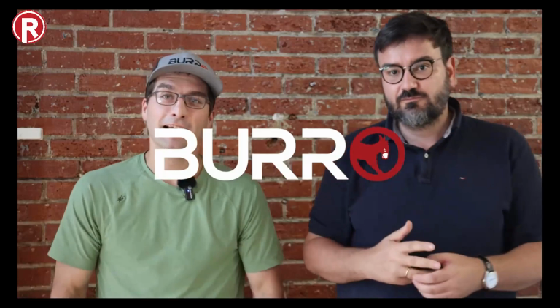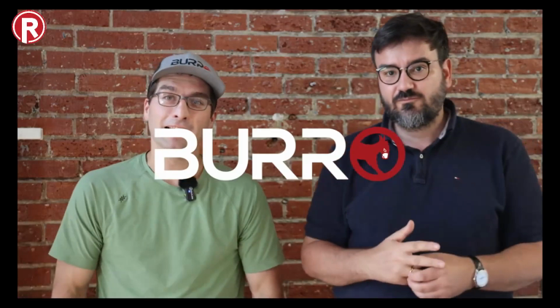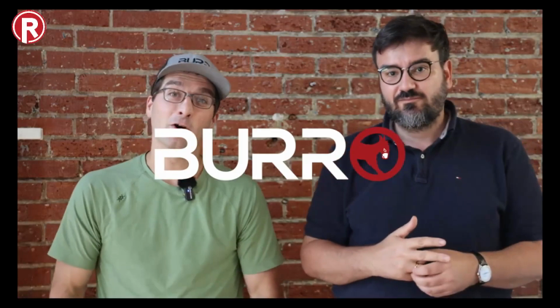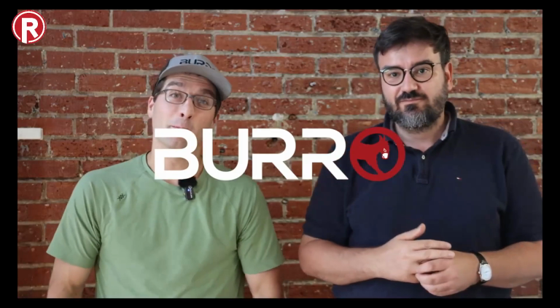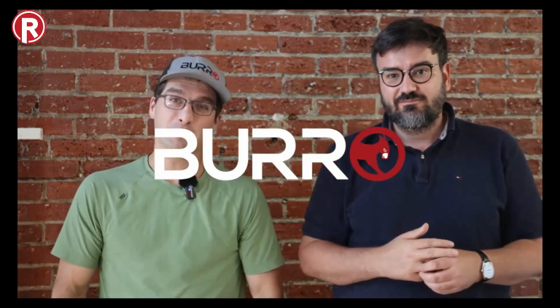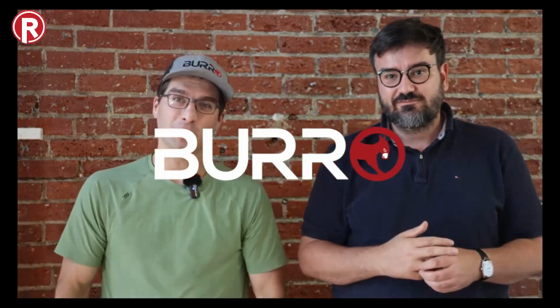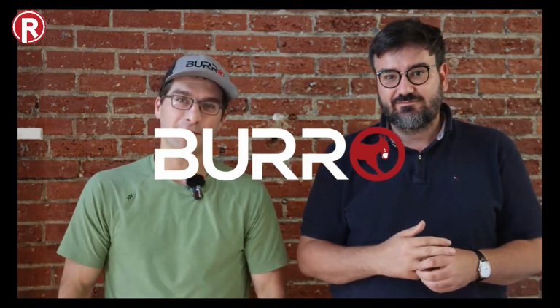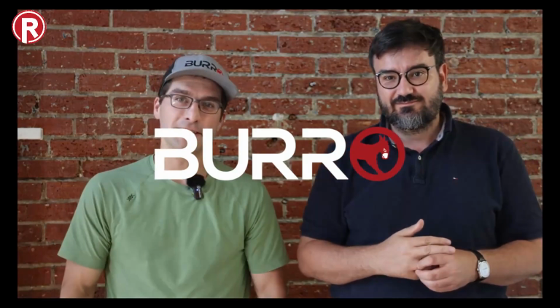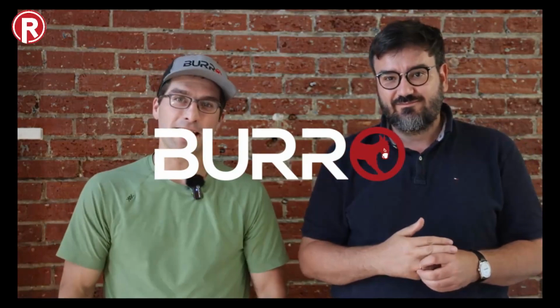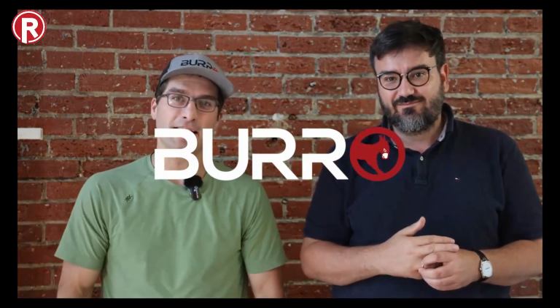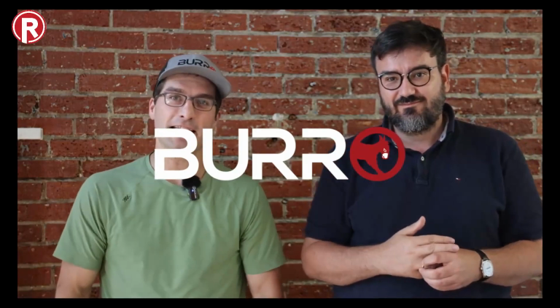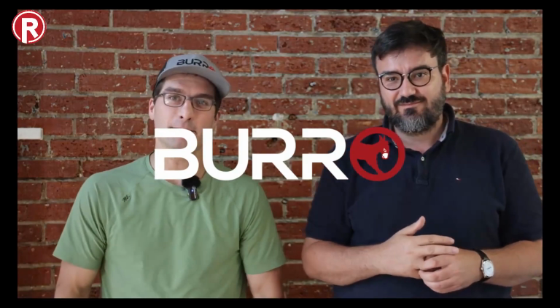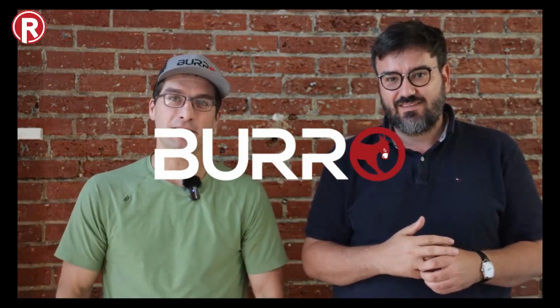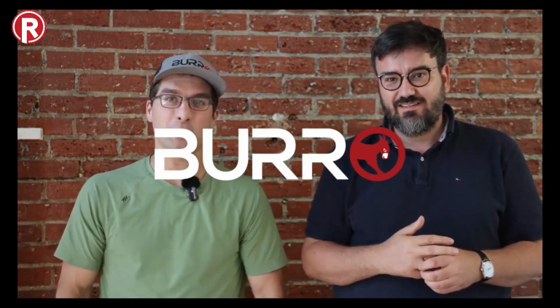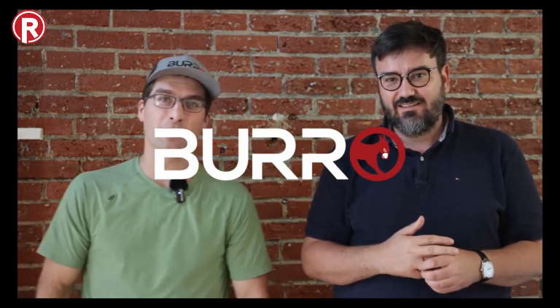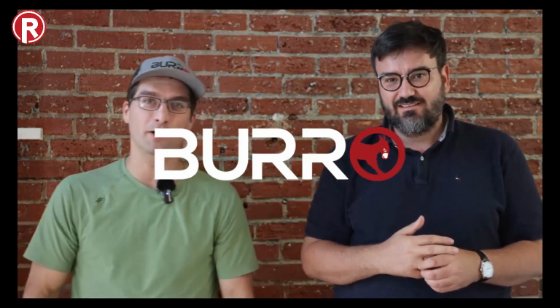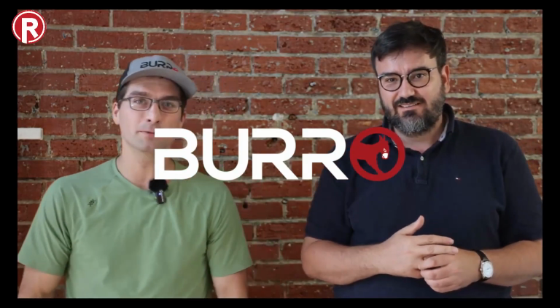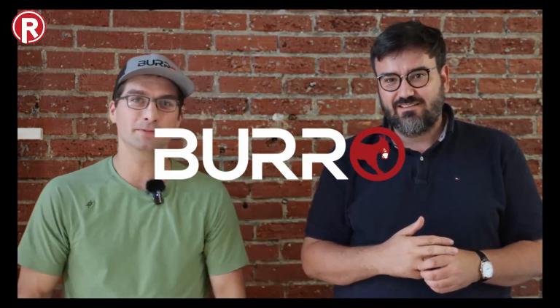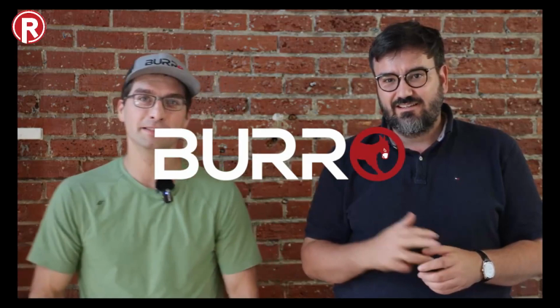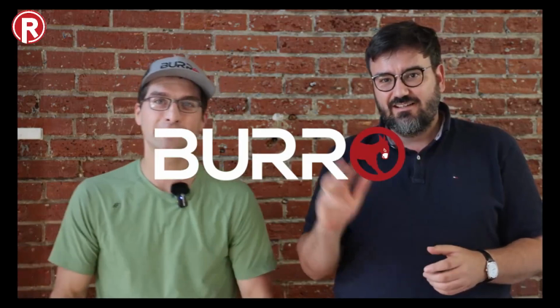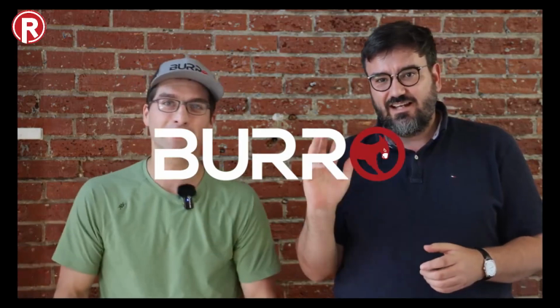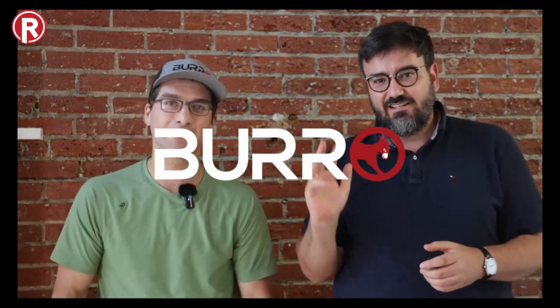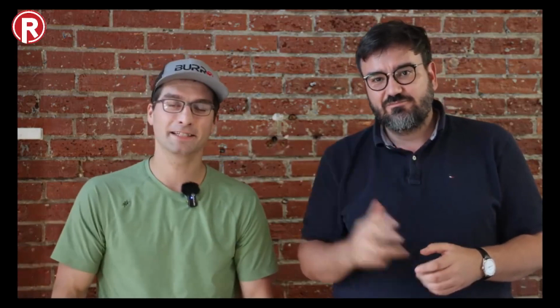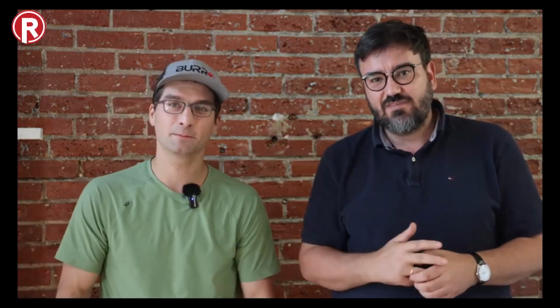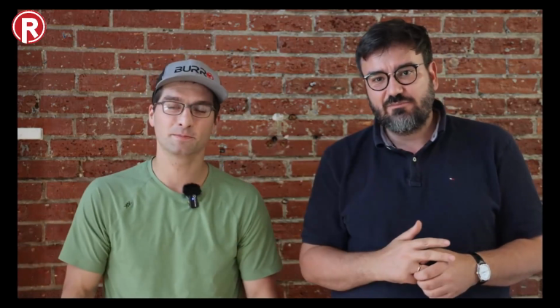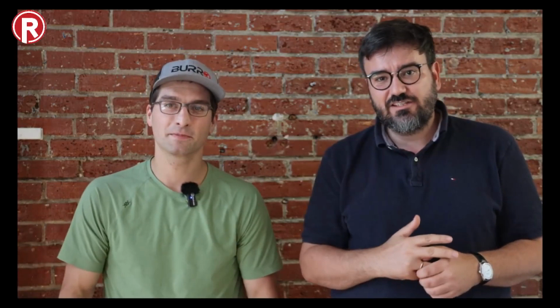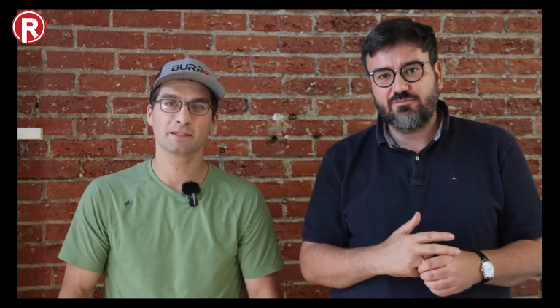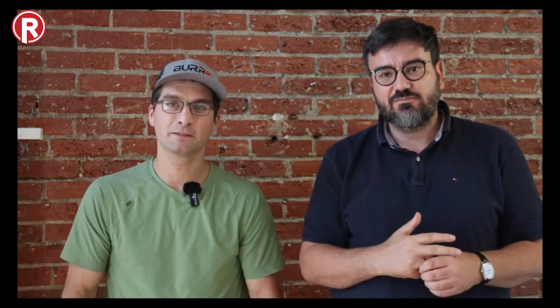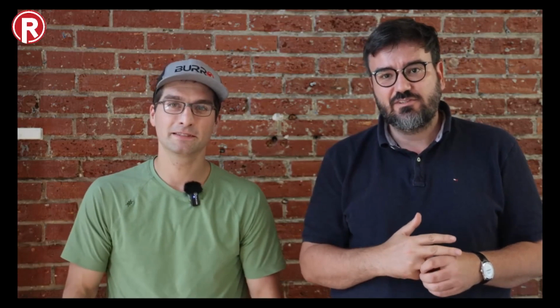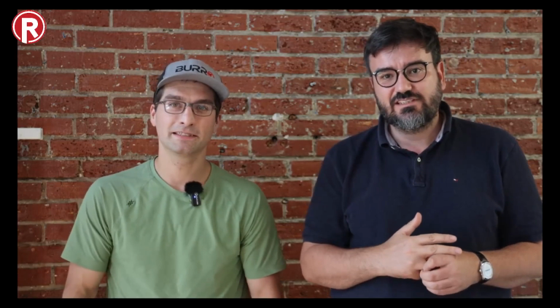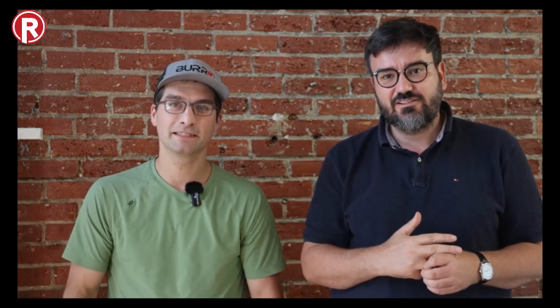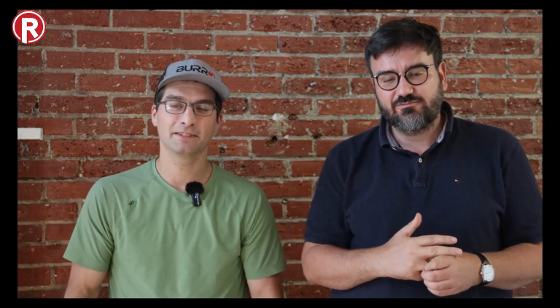Hello, my name is Charlie Anderson and I am CEO here at Burrow. Hi, I'm Guillermo, the CTO.